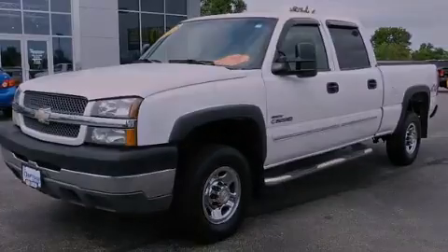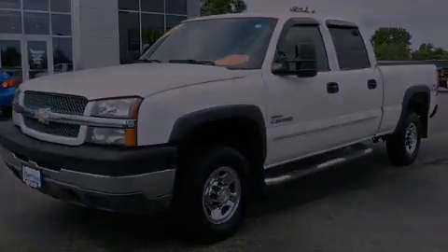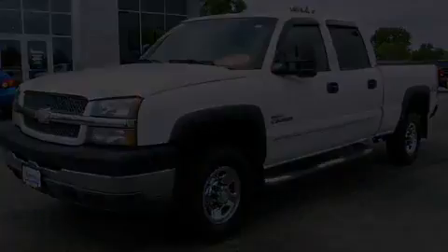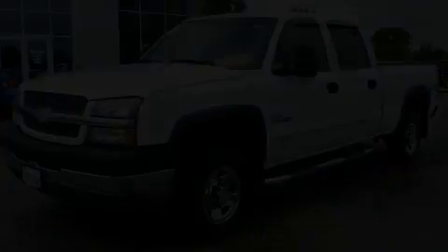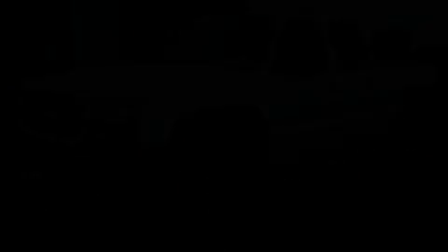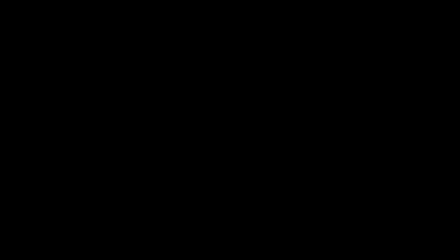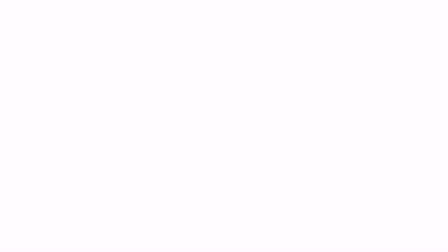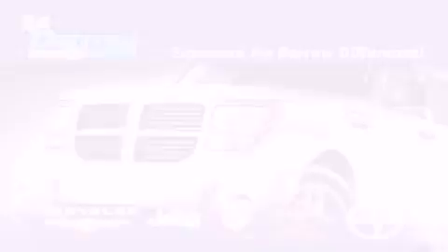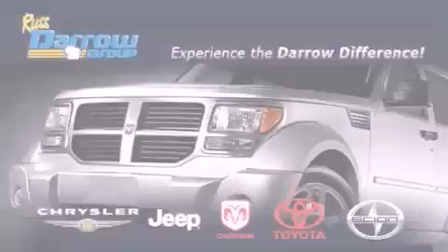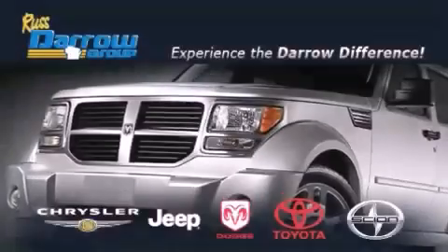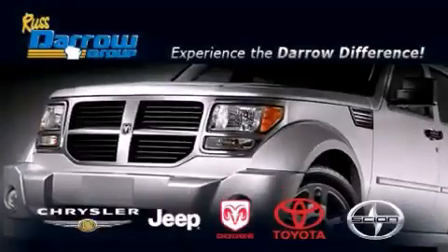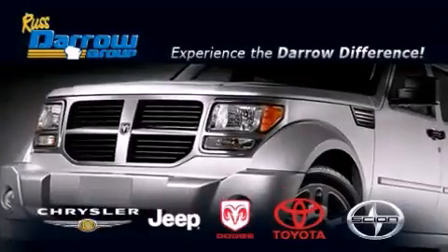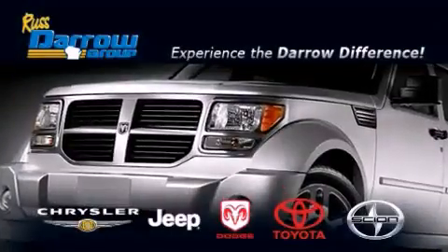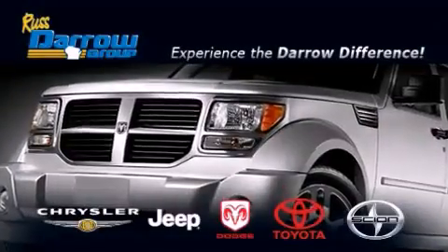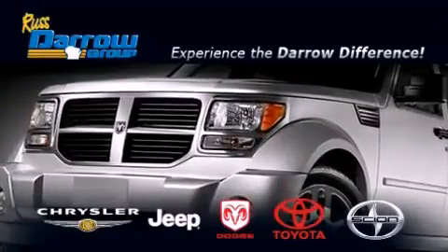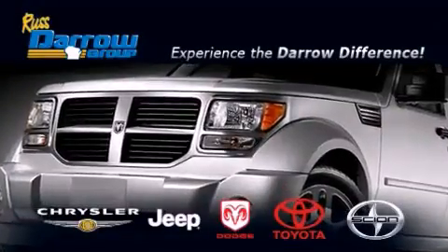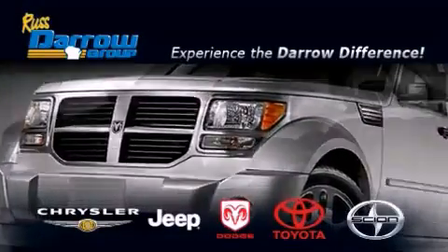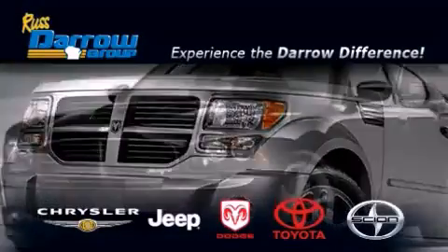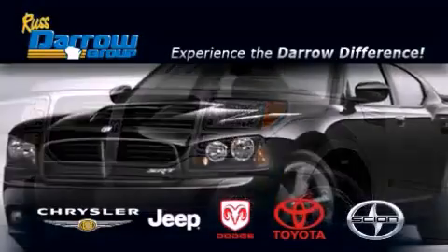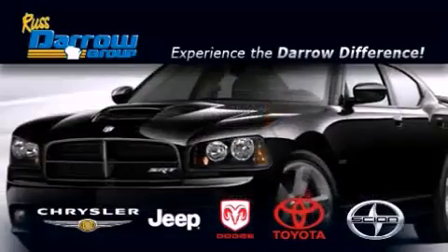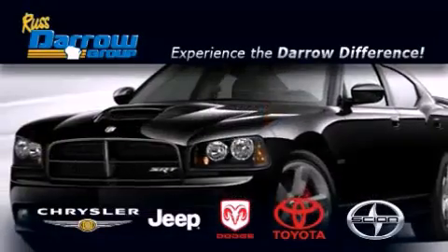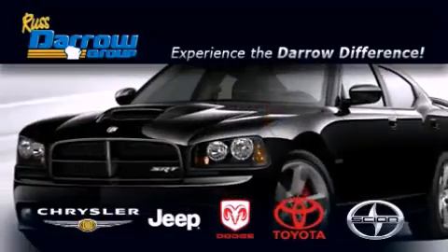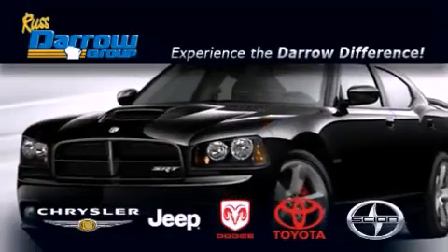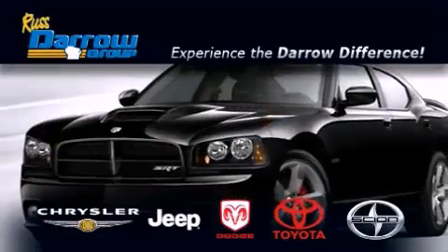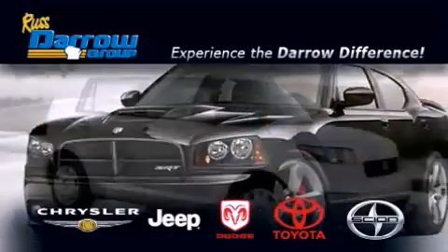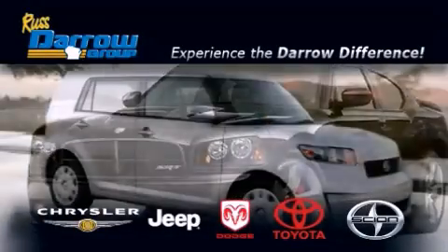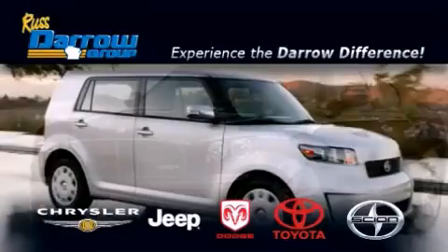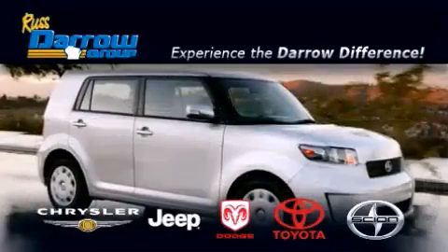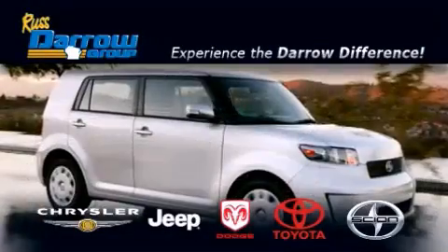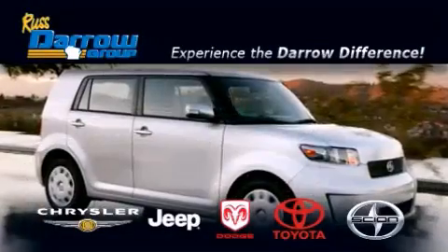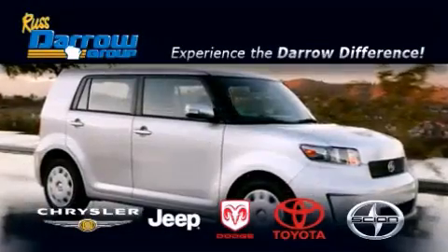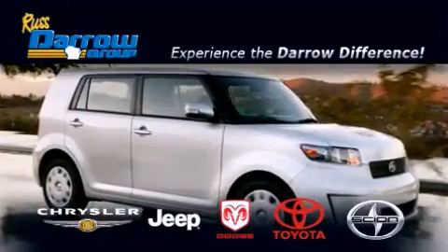Get the Darrow difference today, only at RustDaro Toyota Scion Chrysler Jeep Dodge West Bend.